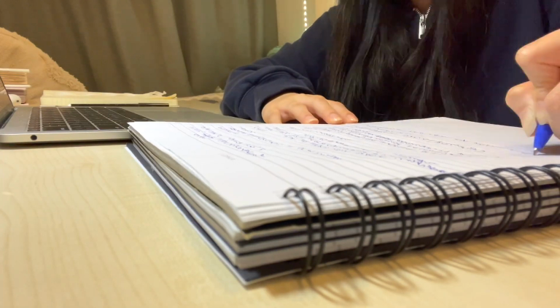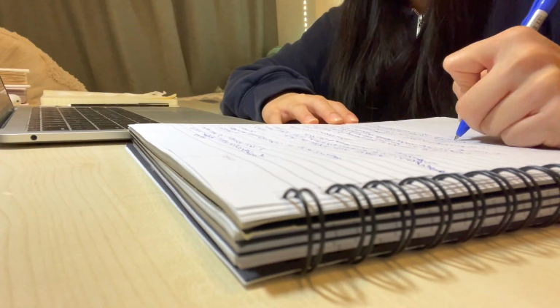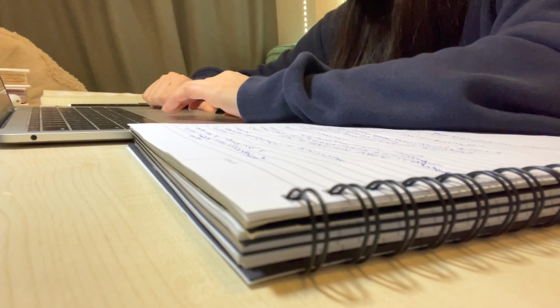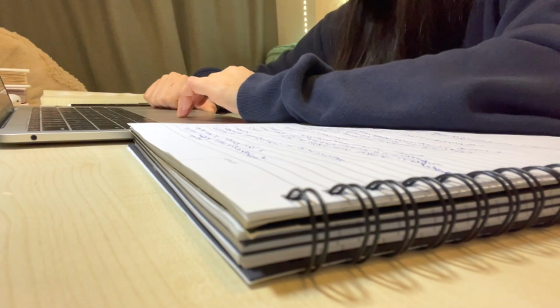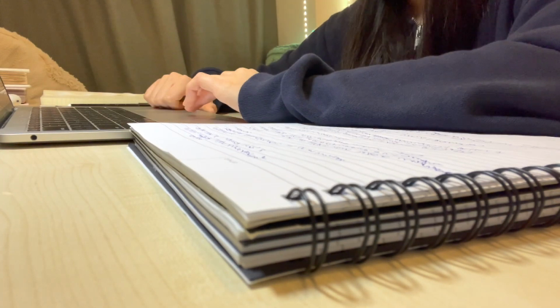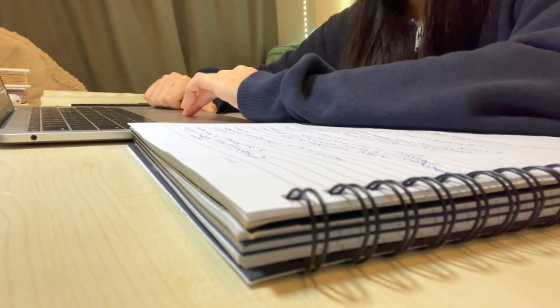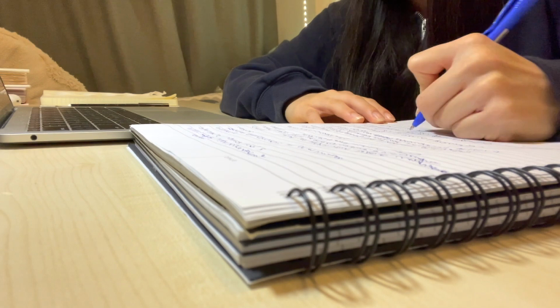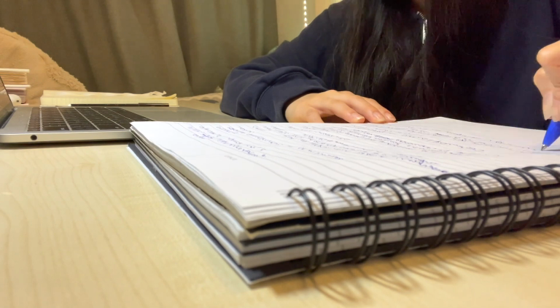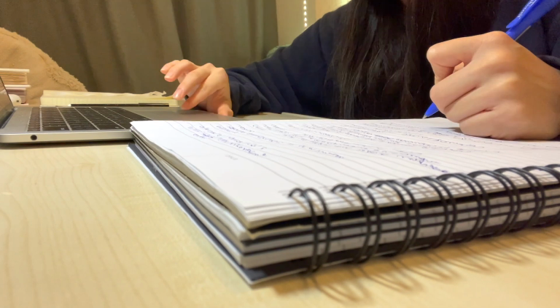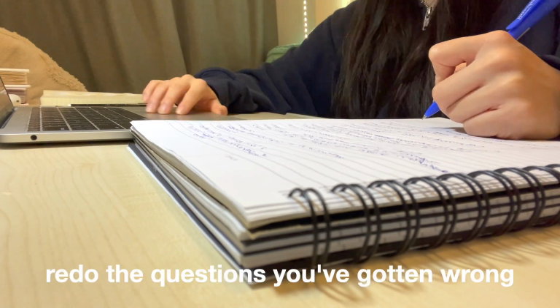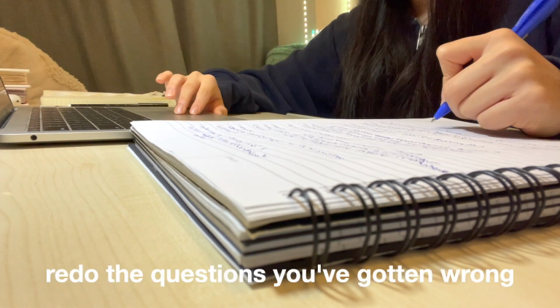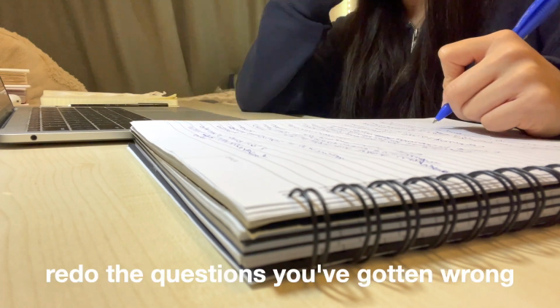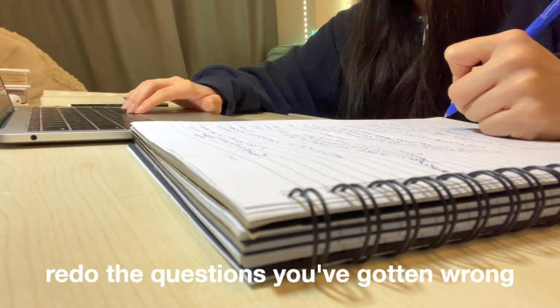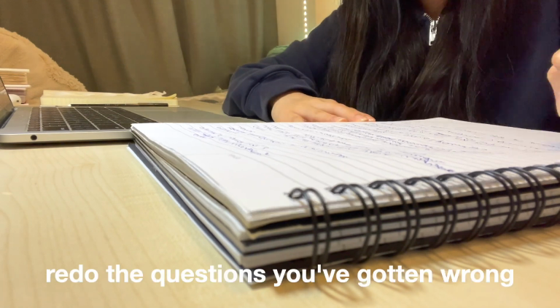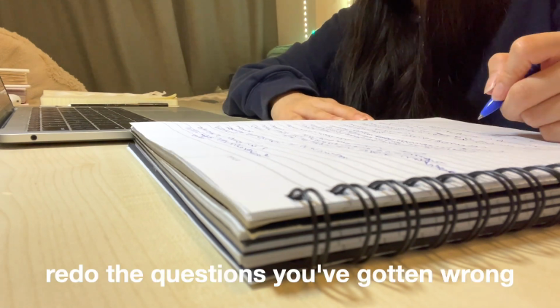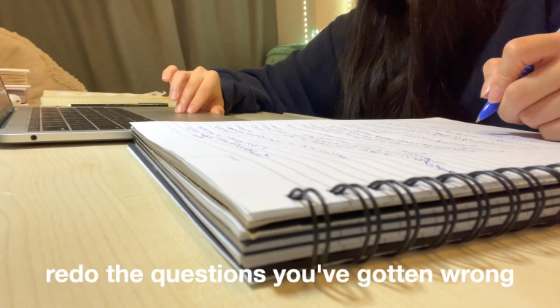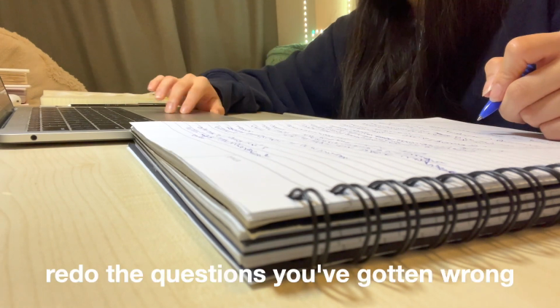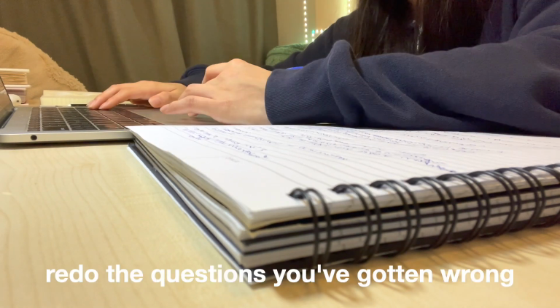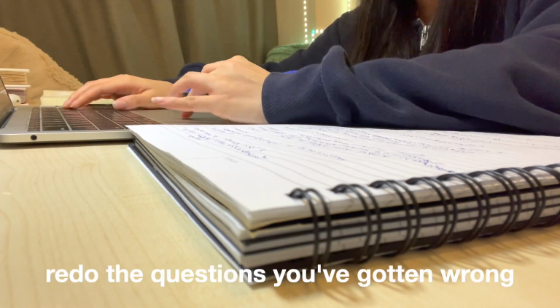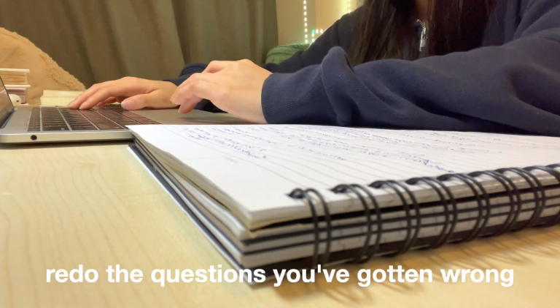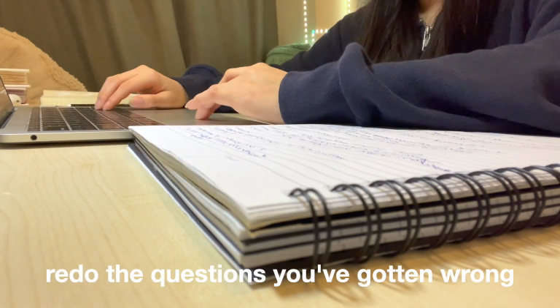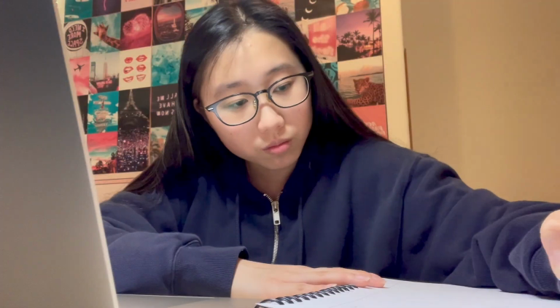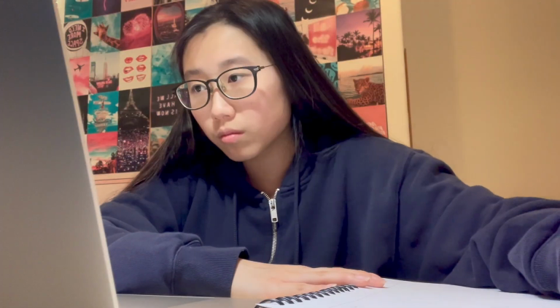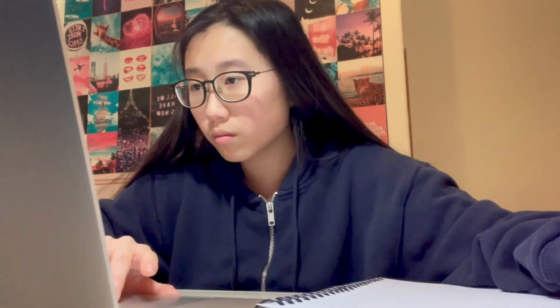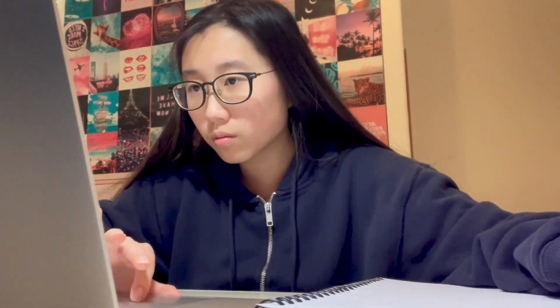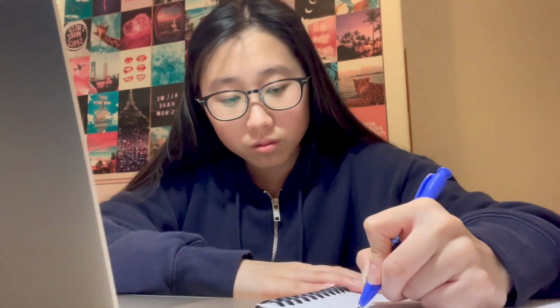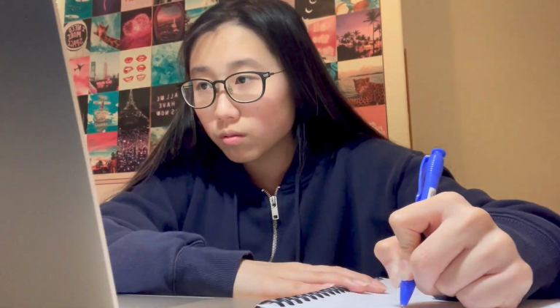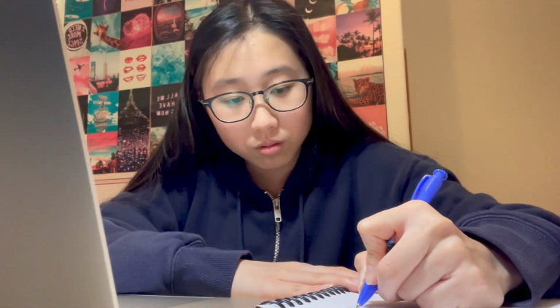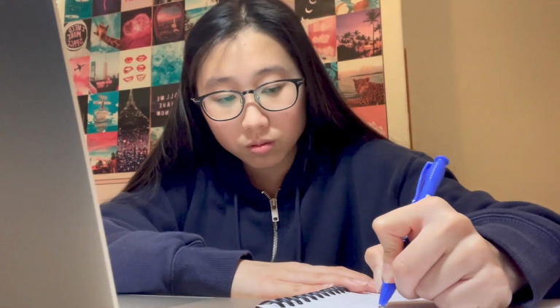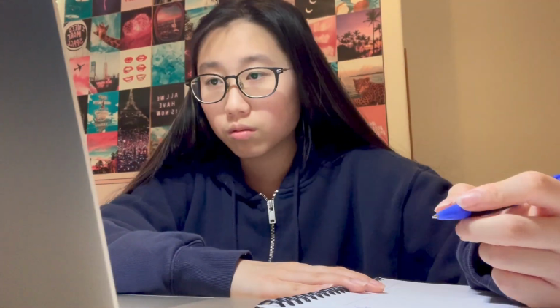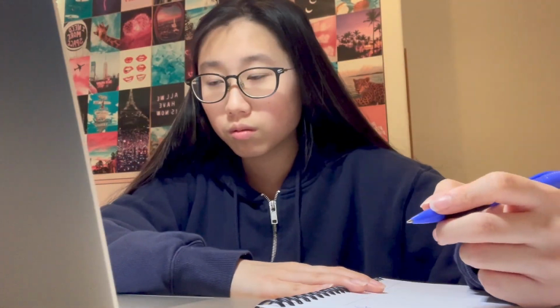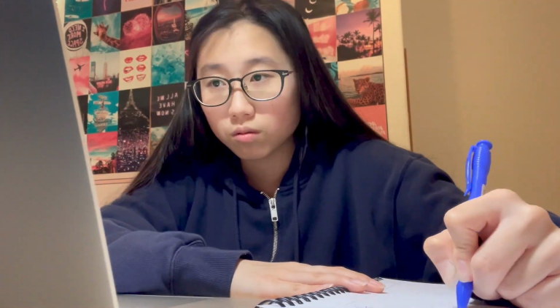Every so often, also go back and redo those questions, because those are probably the ones that will trip you up in the exam.